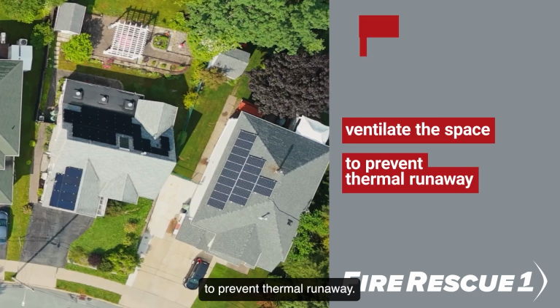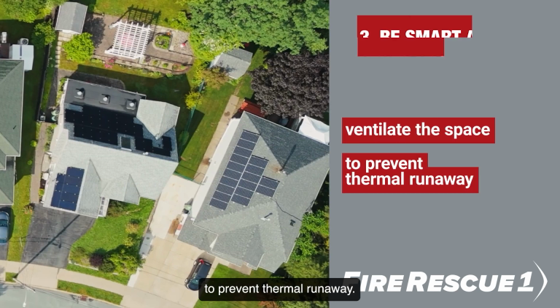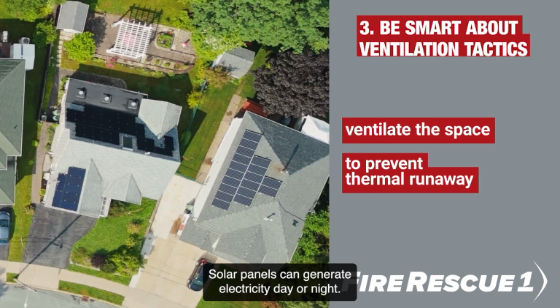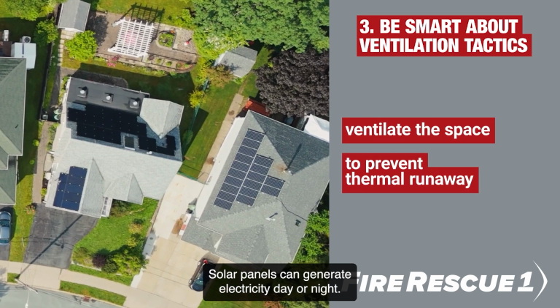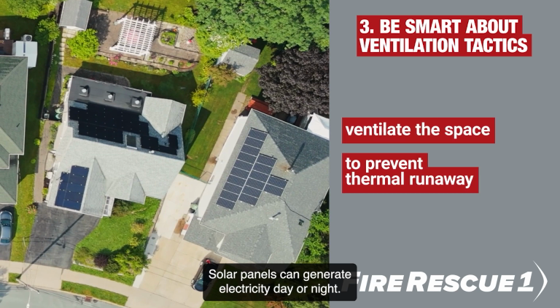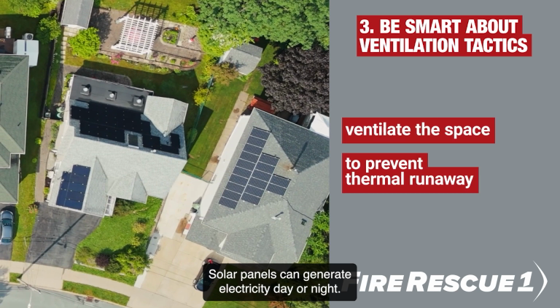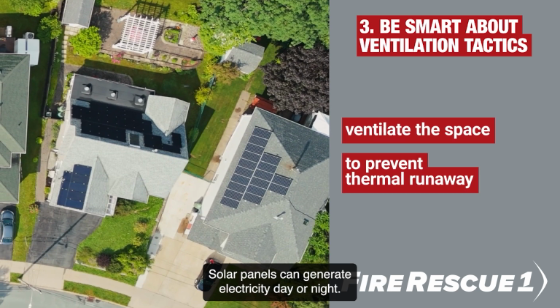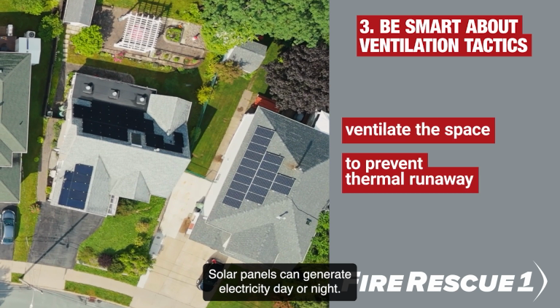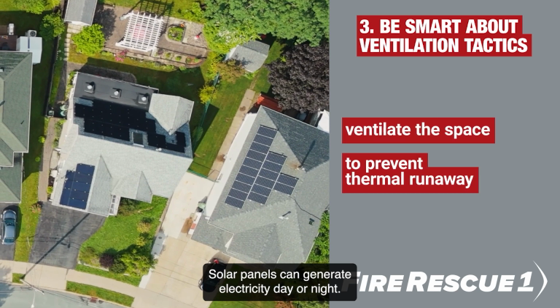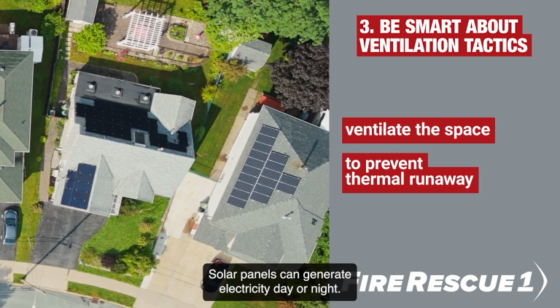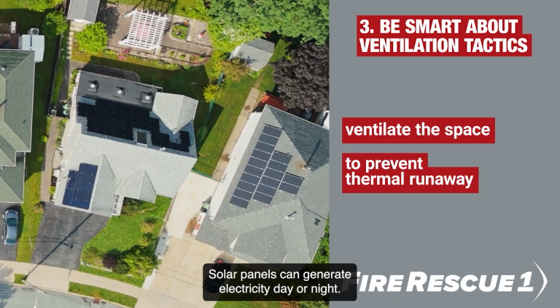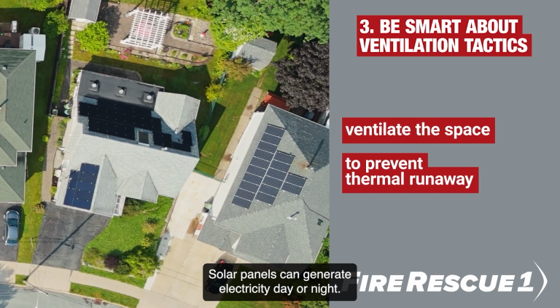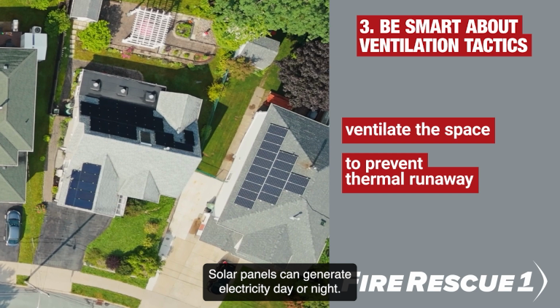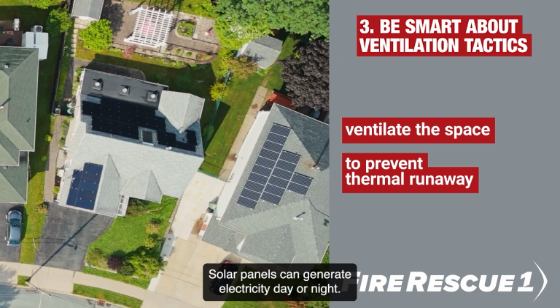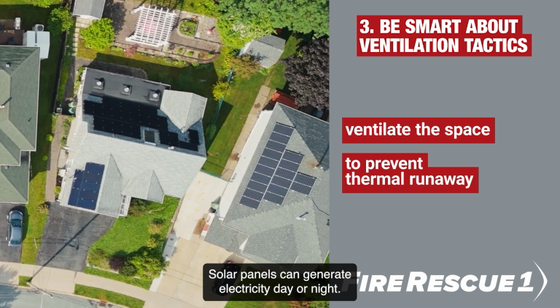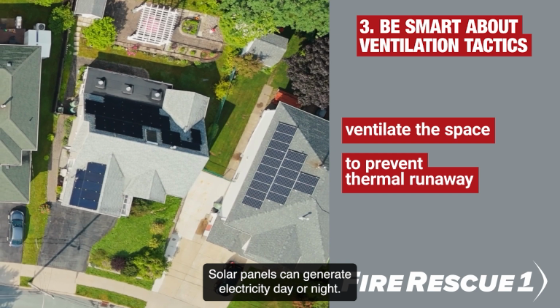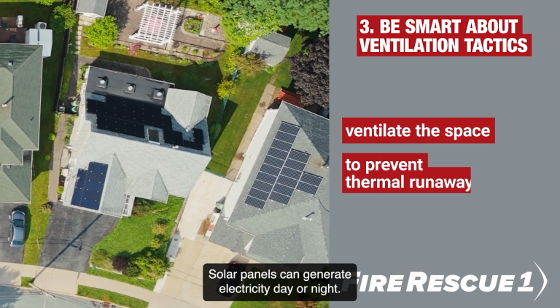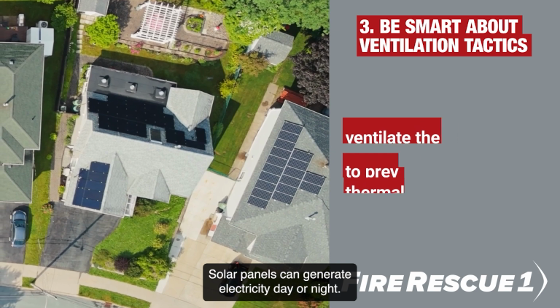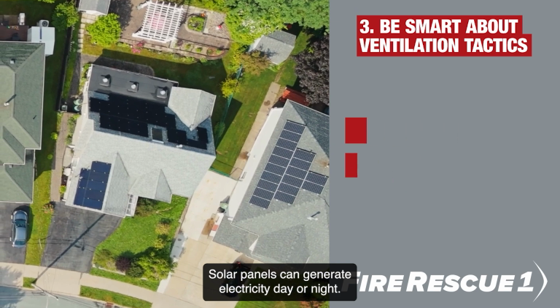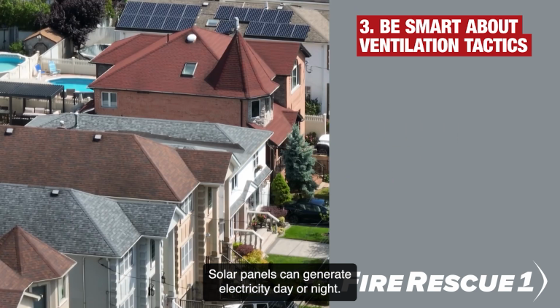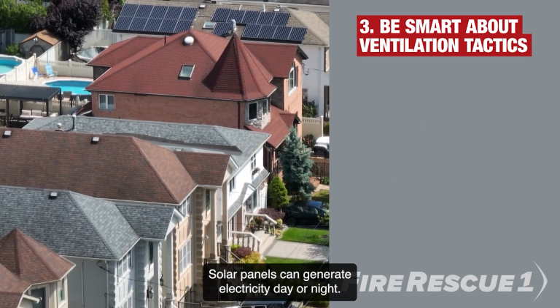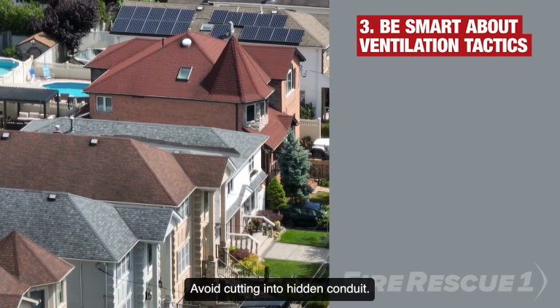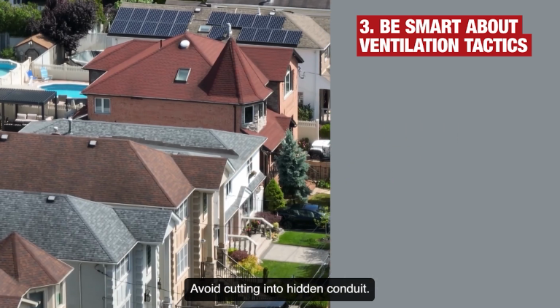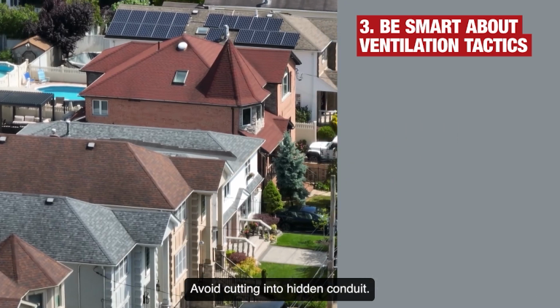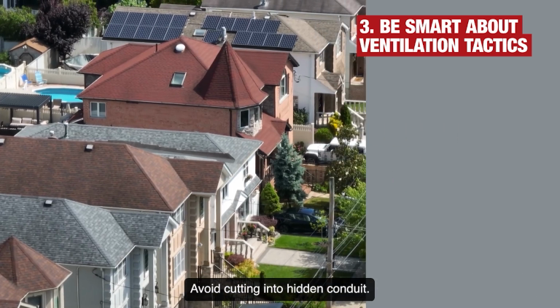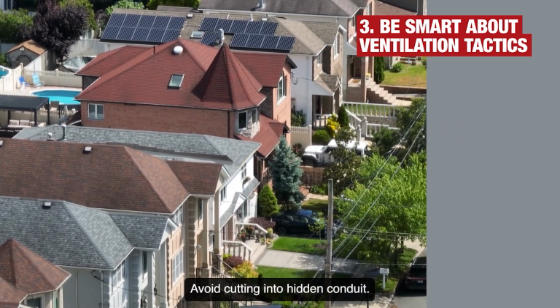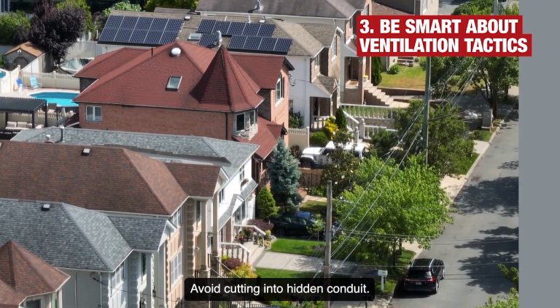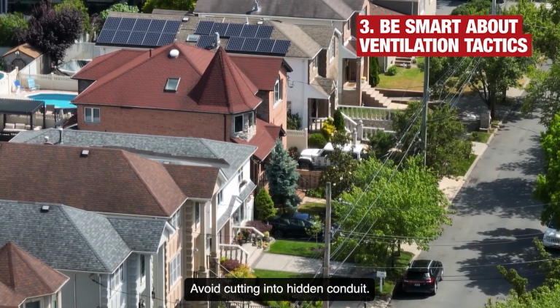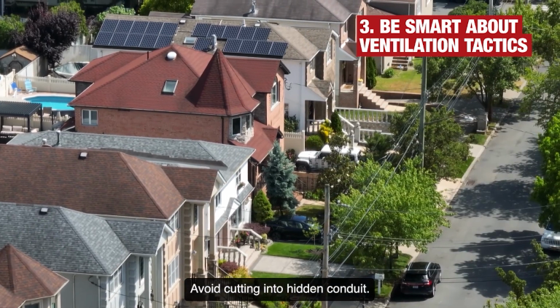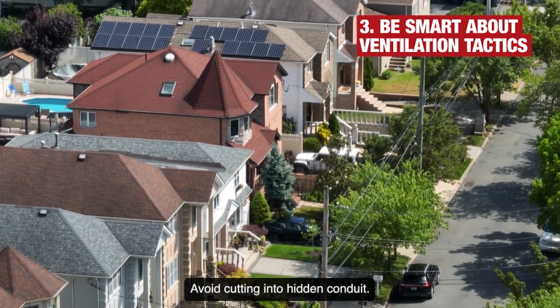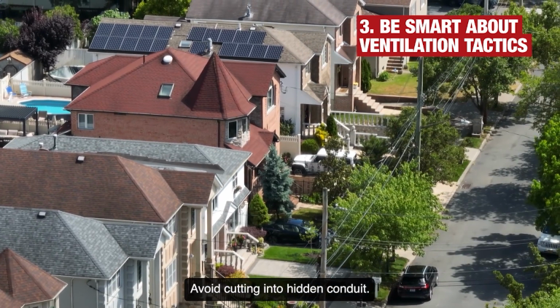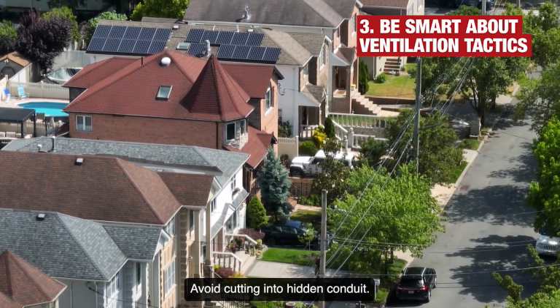Solar panels can generate electricity day or night. Avoid cutting into hidden conduit.